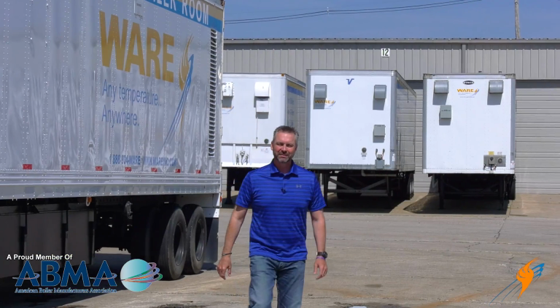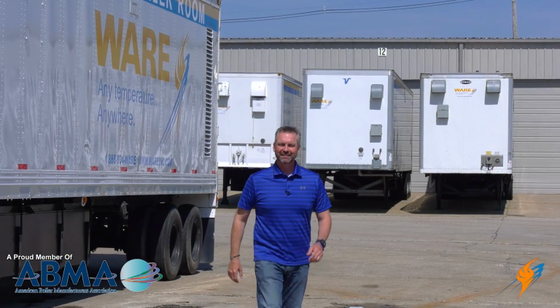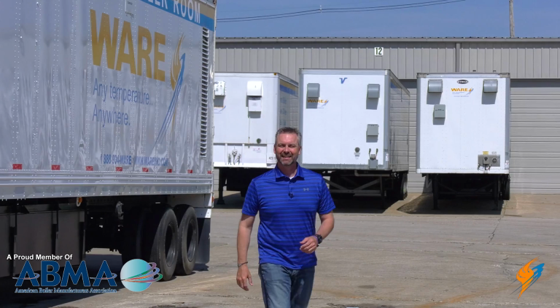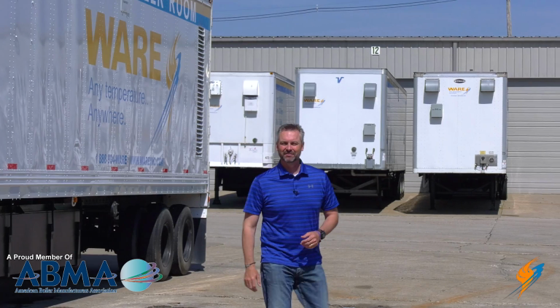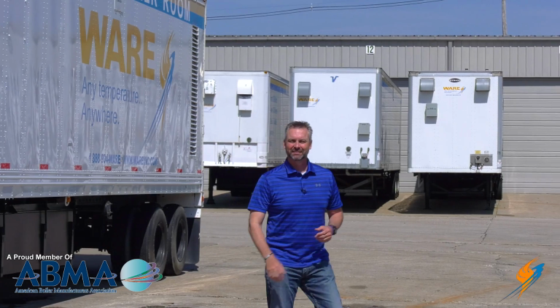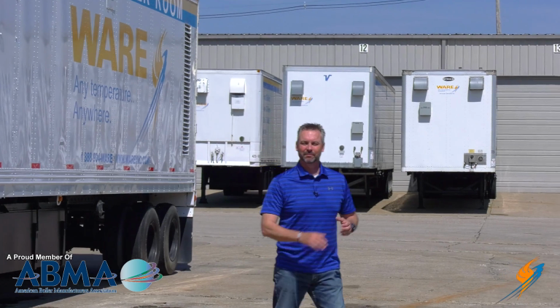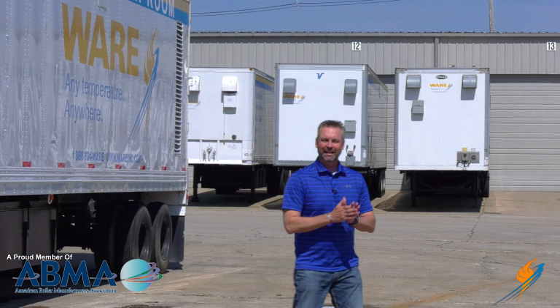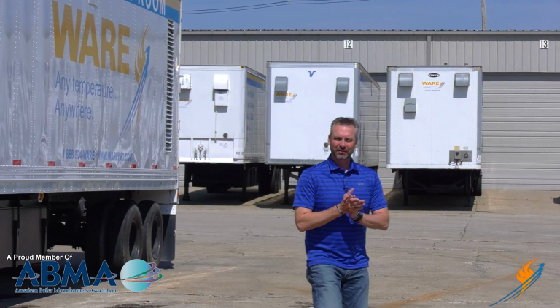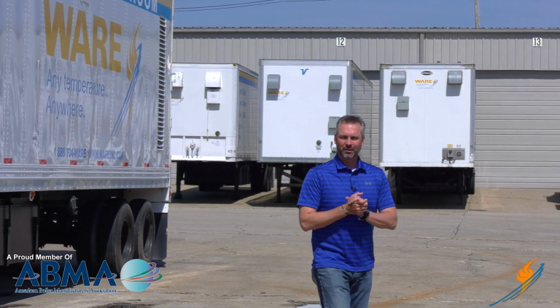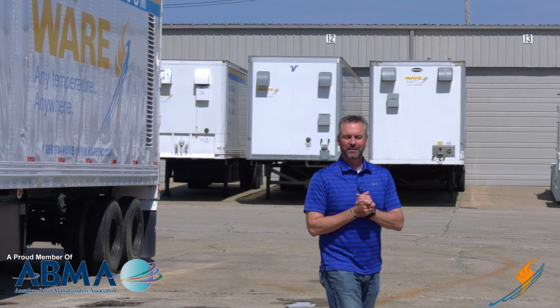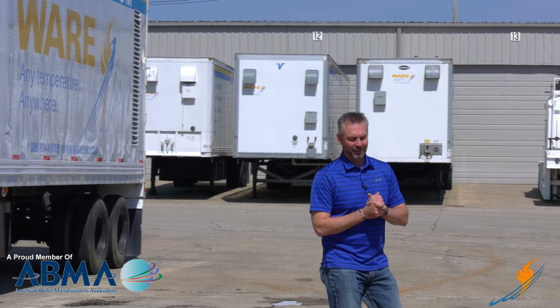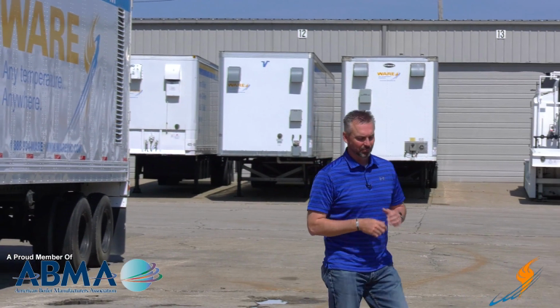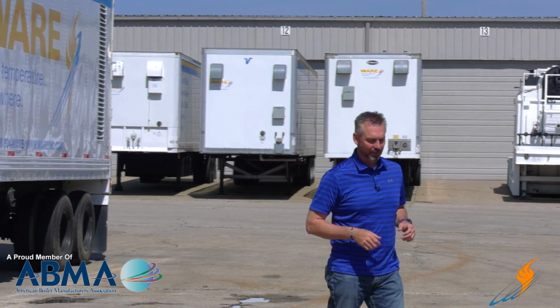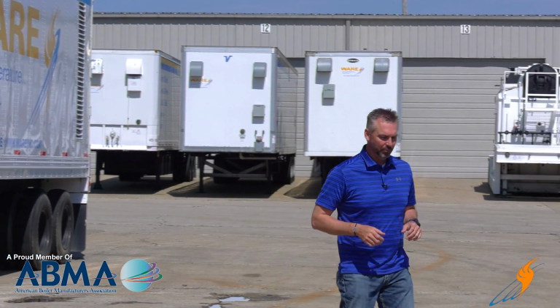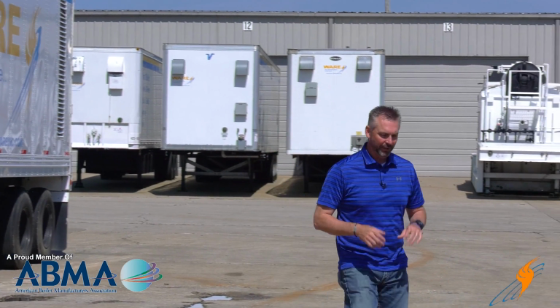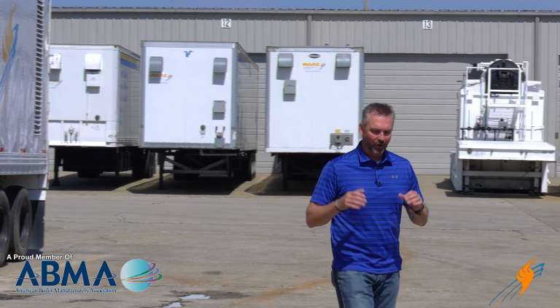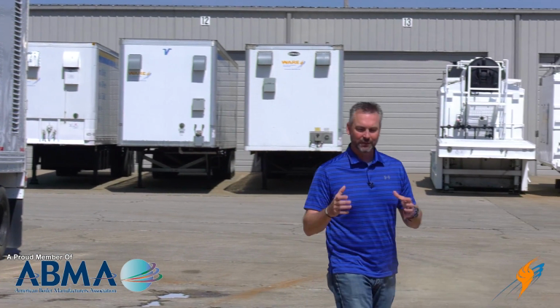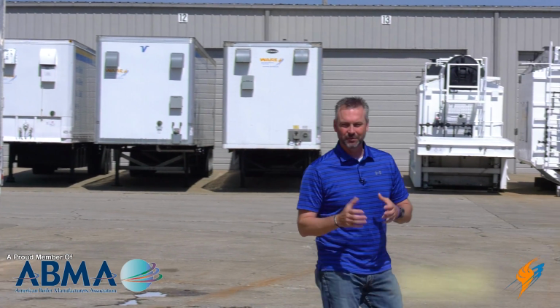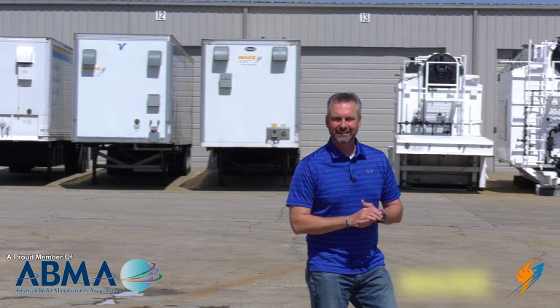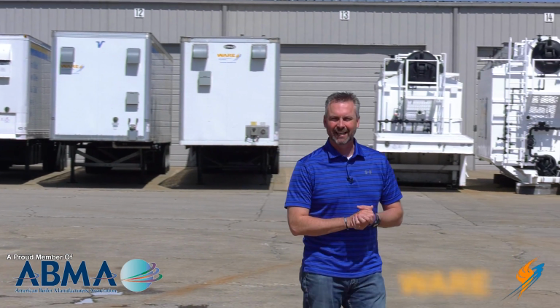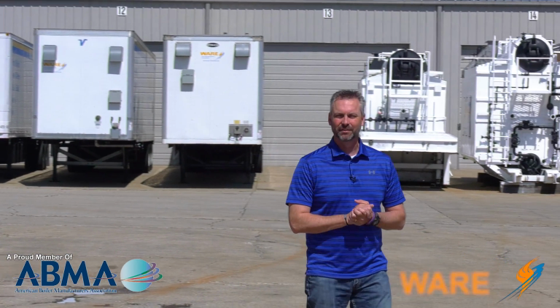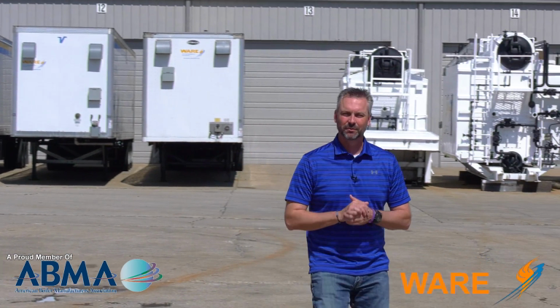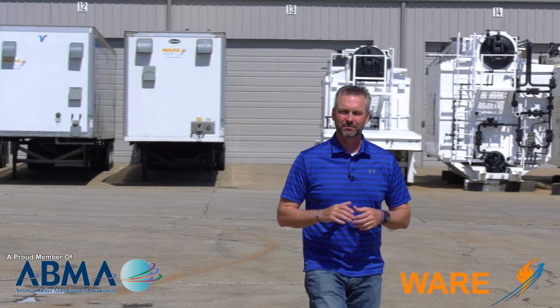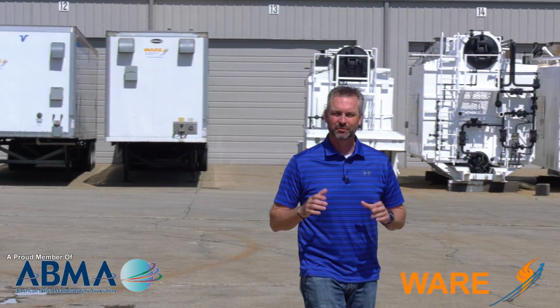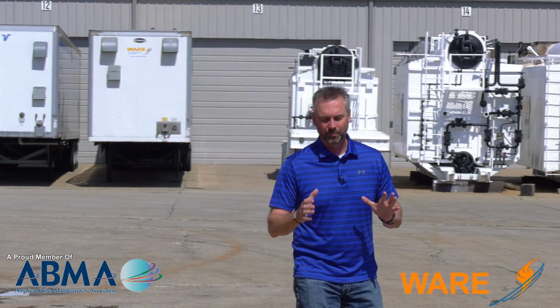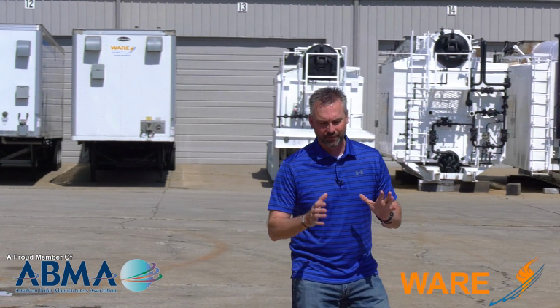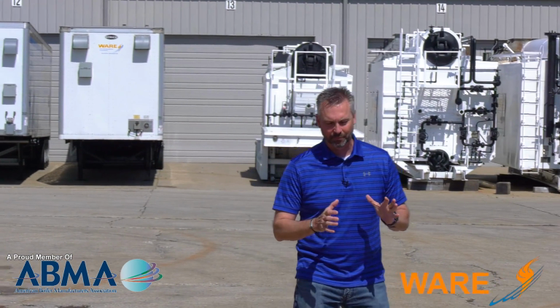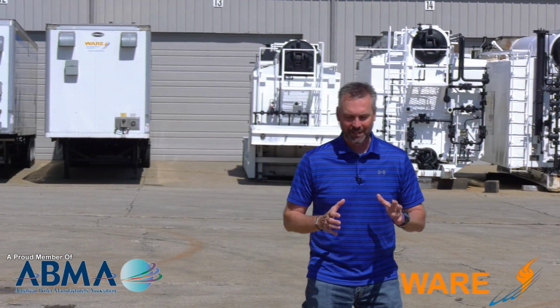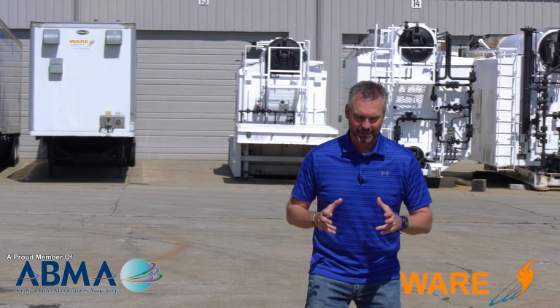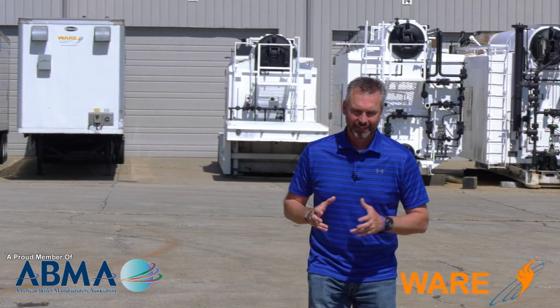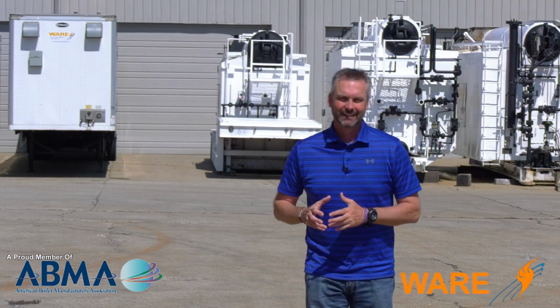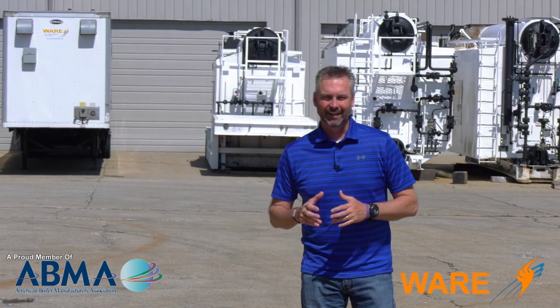We appreciate Stephen stopping by and talking with us on The Boiling Point. Always great to have him with some super information.